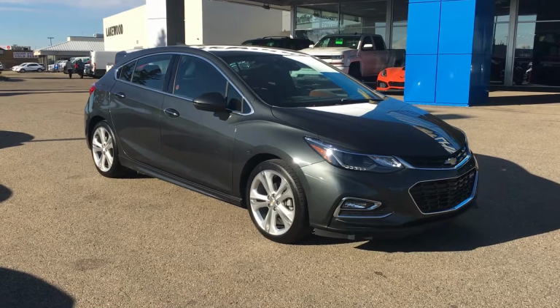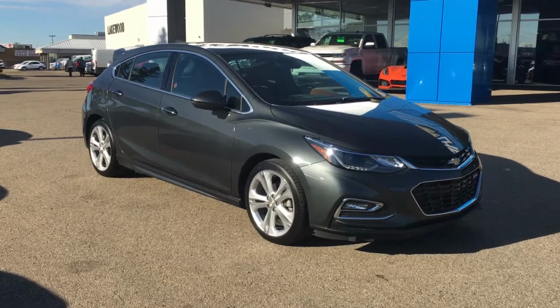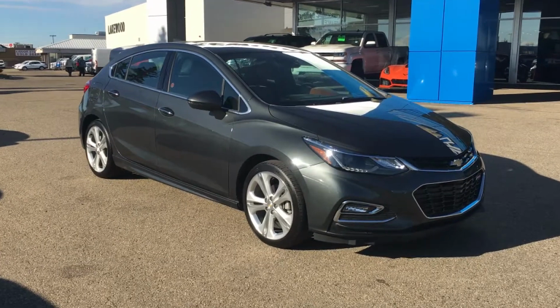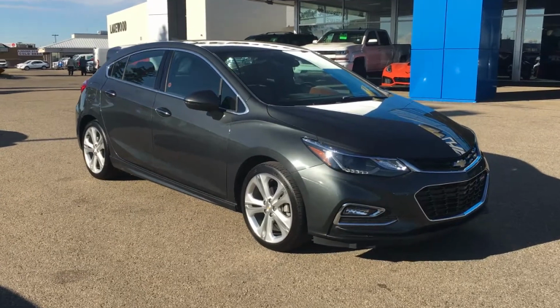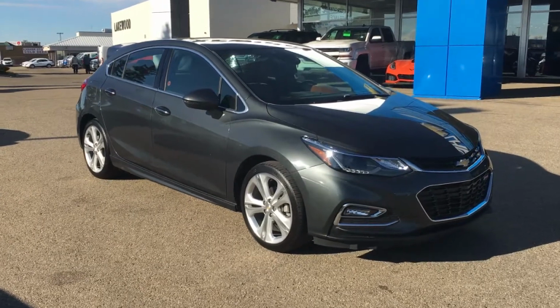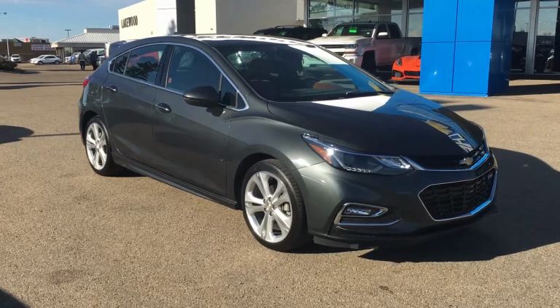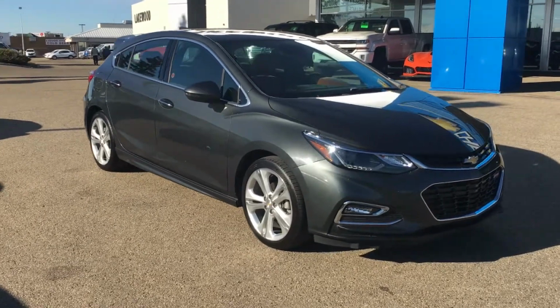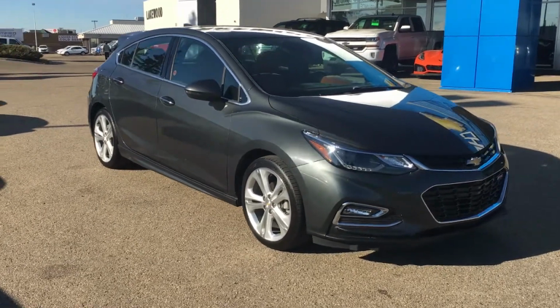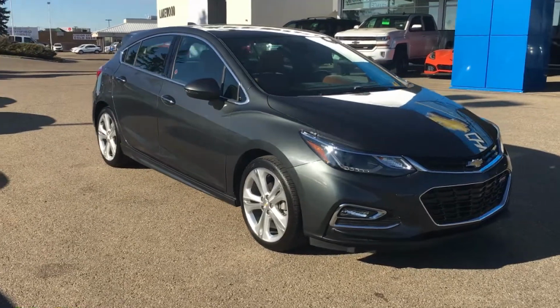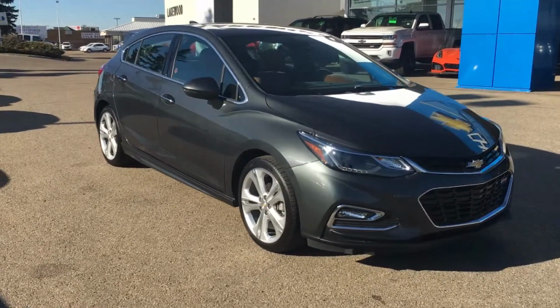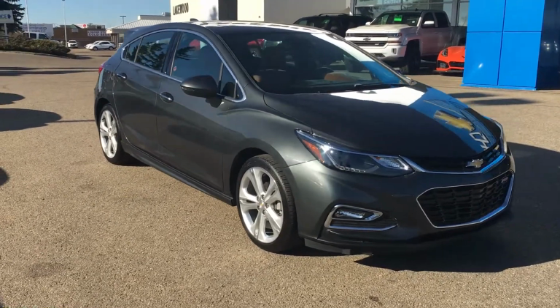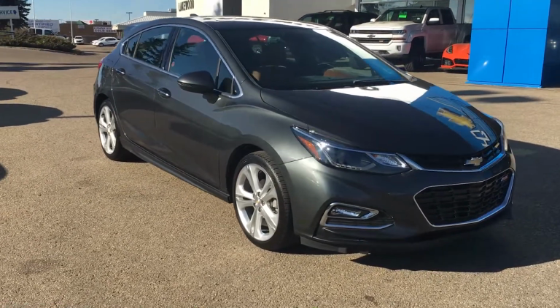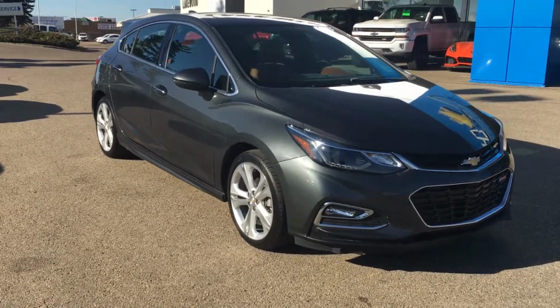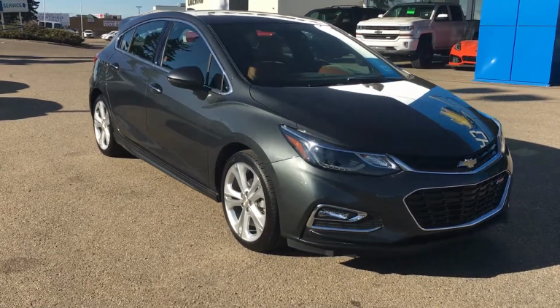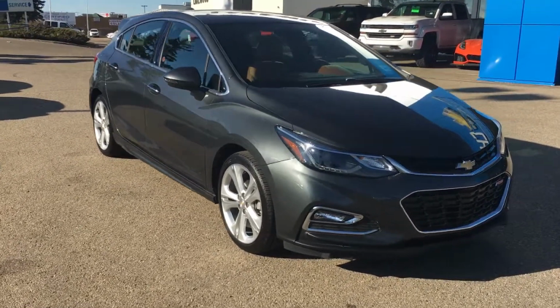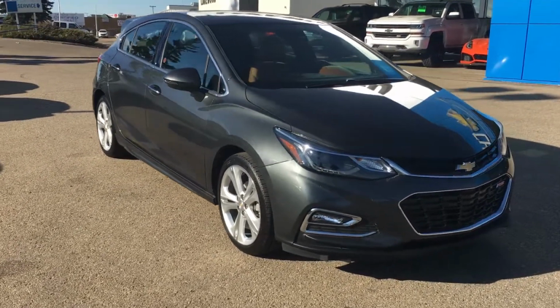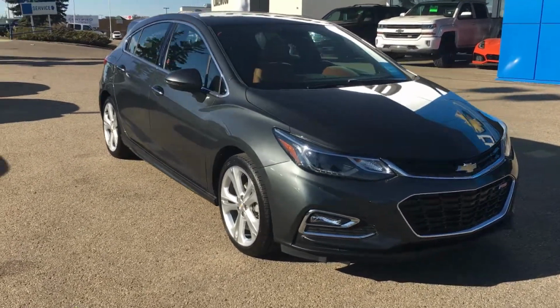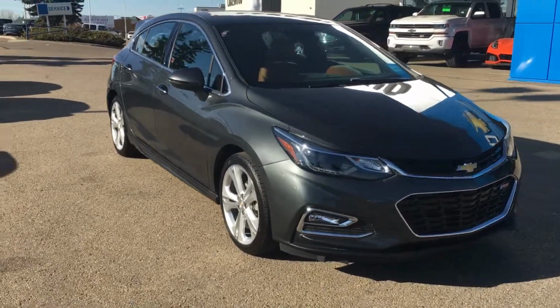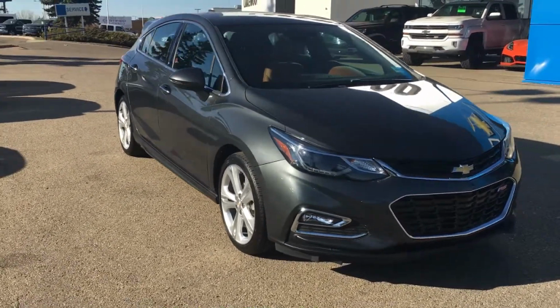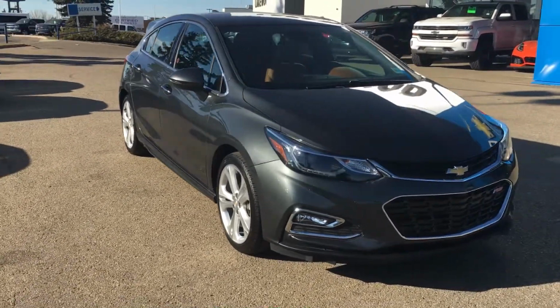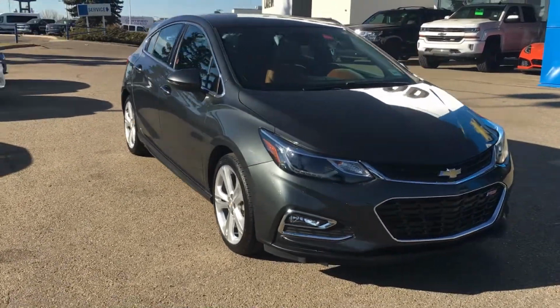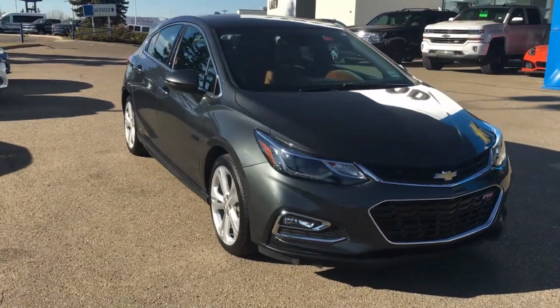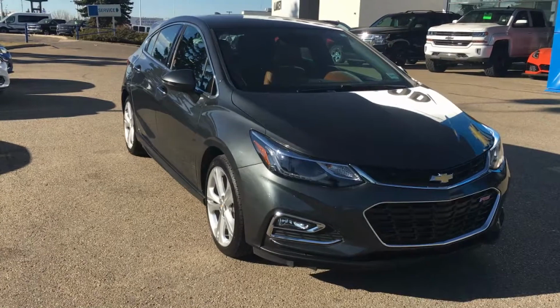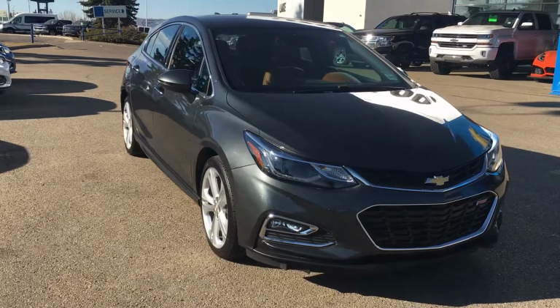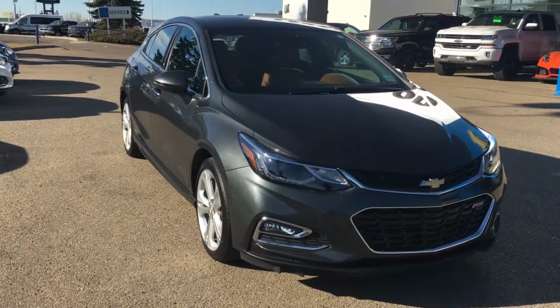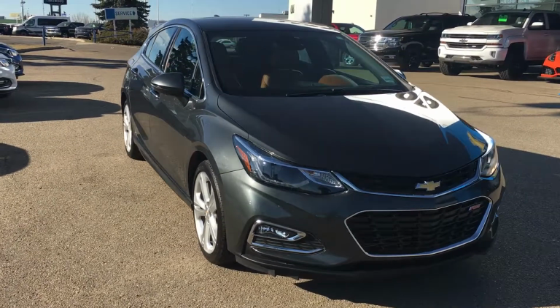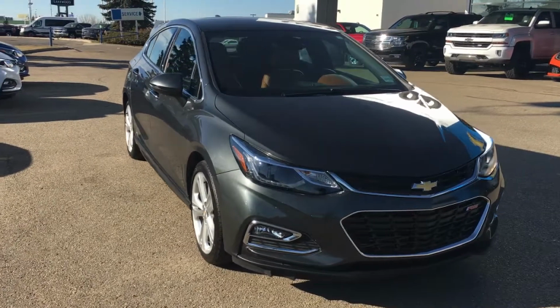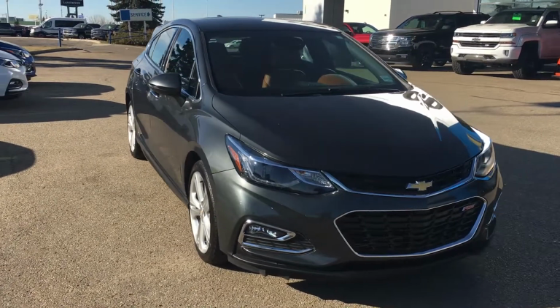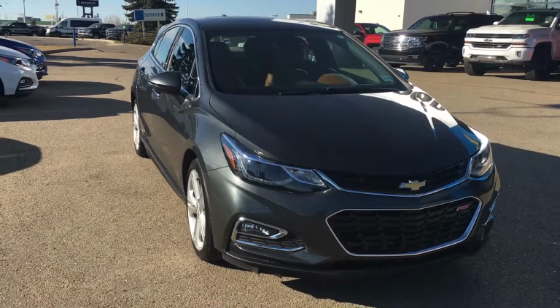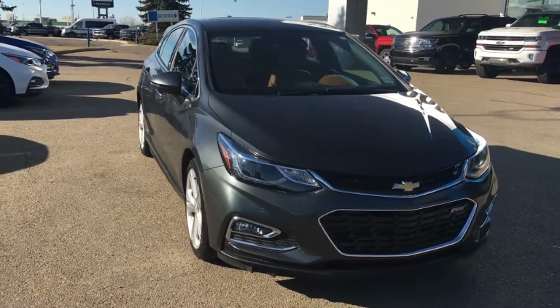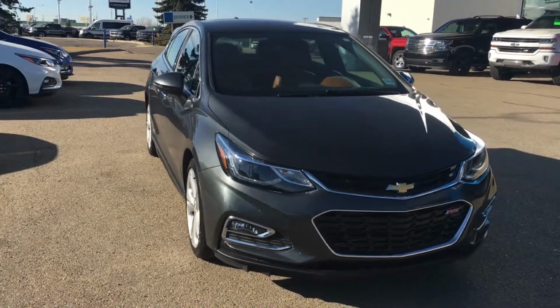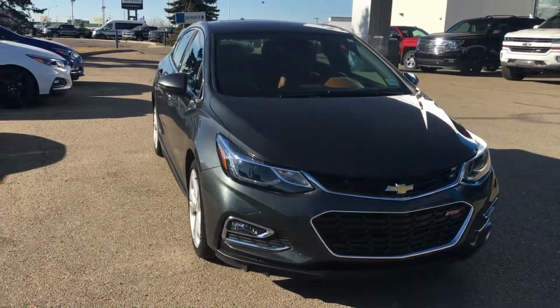Hello and welcome to Lakewood Chevrolet. My name is Kayla. Today we're going to do a walk around on this 2017 Chevrolet Cruze Premier.